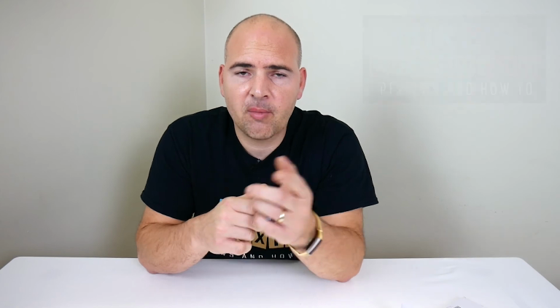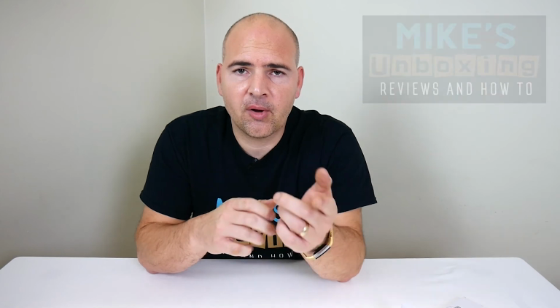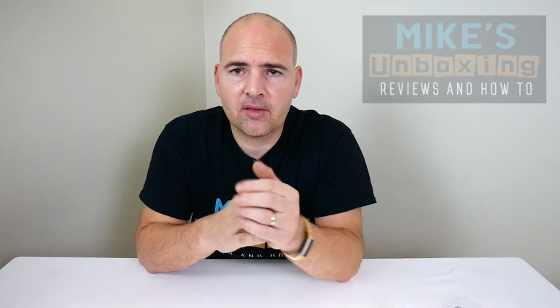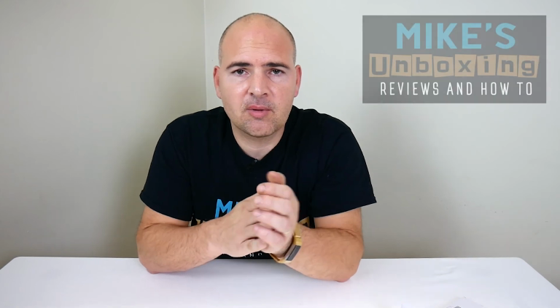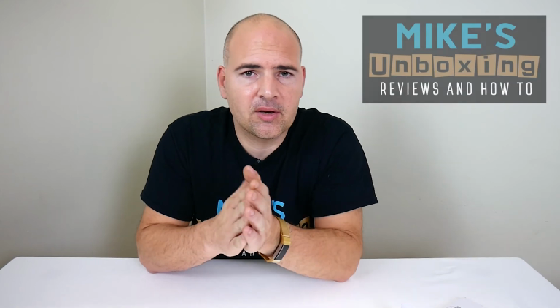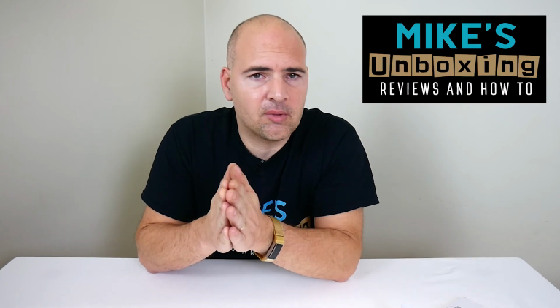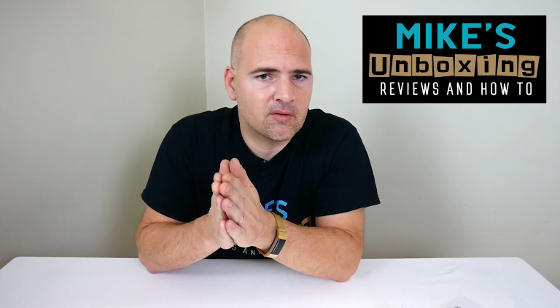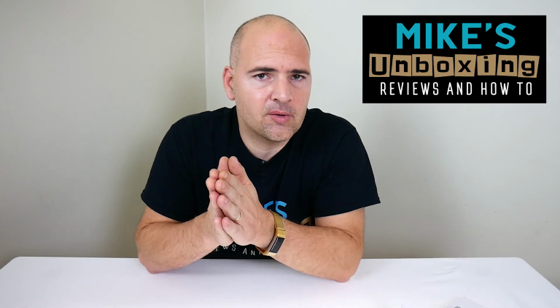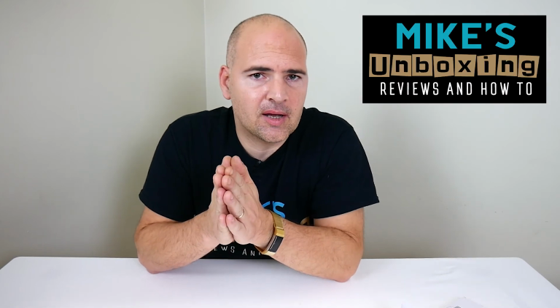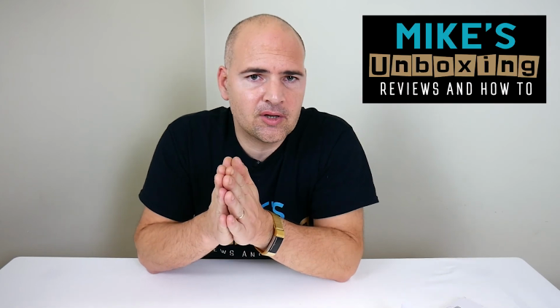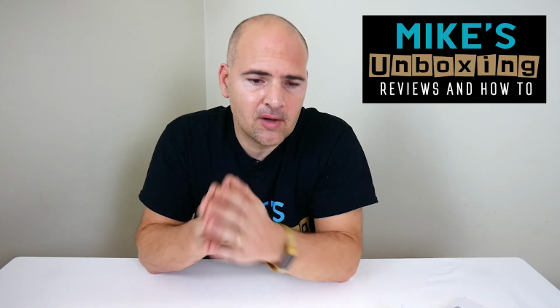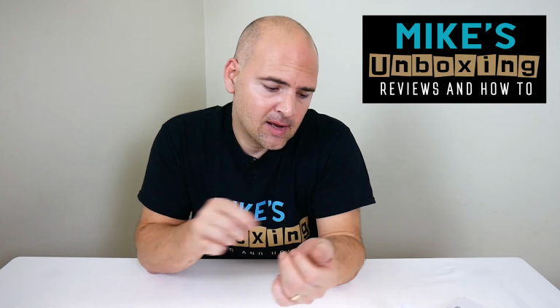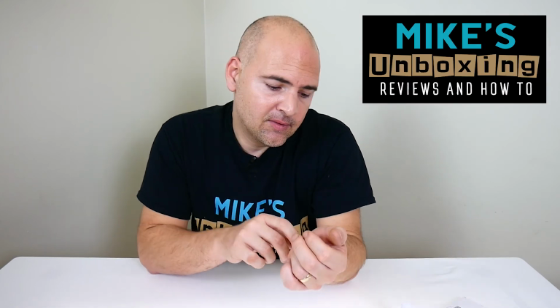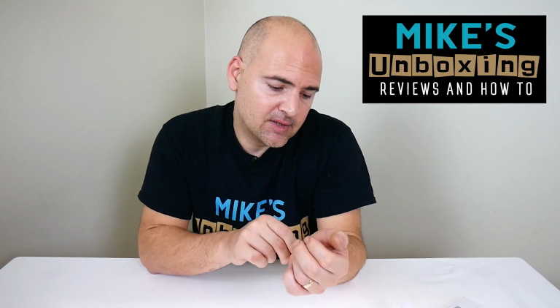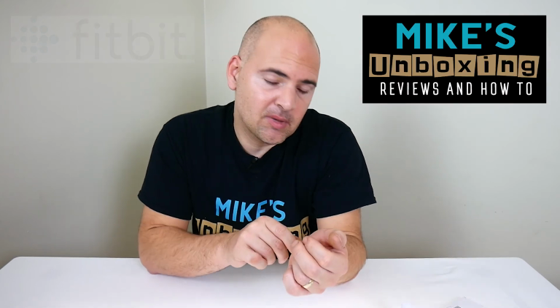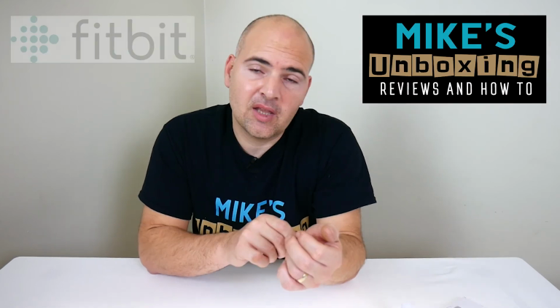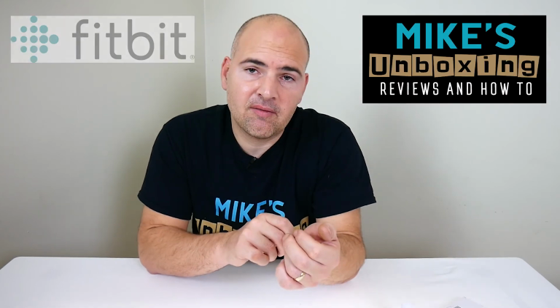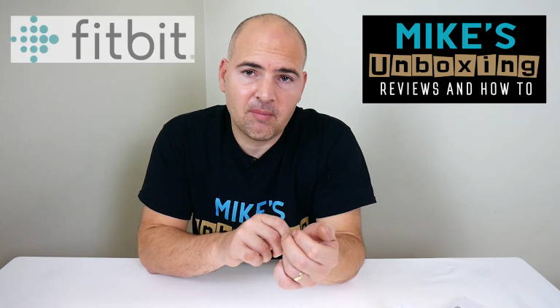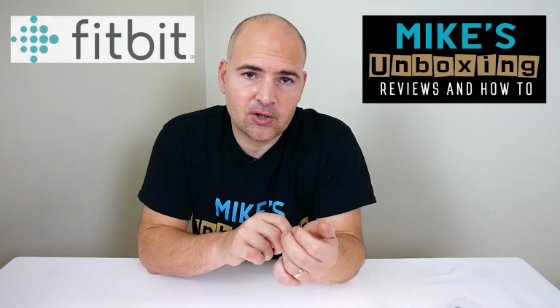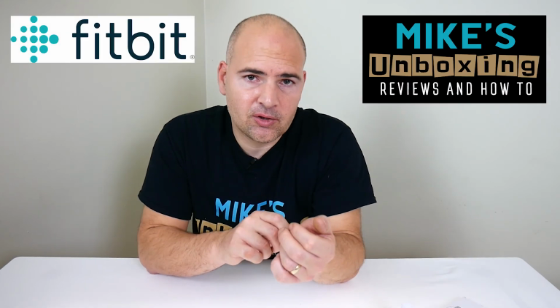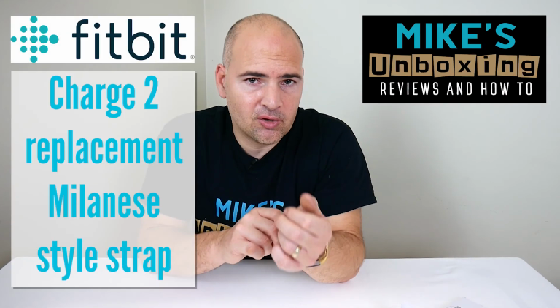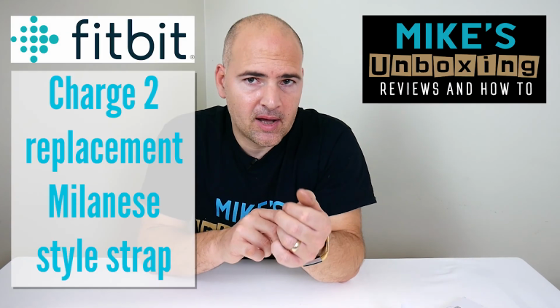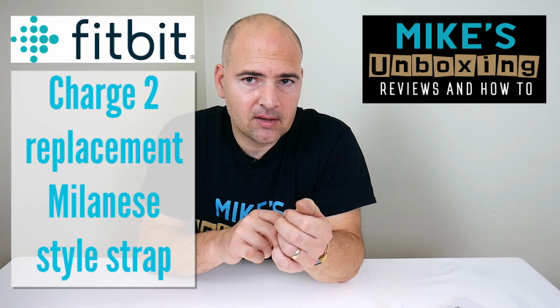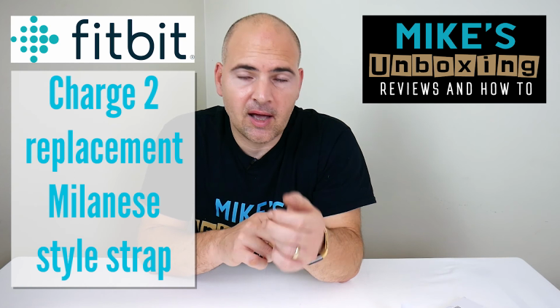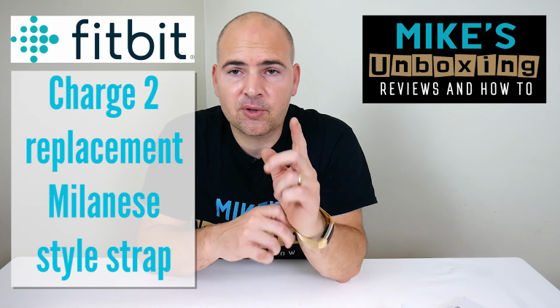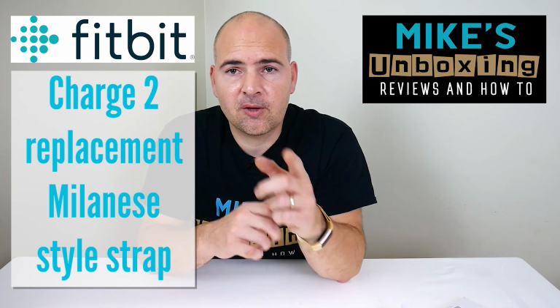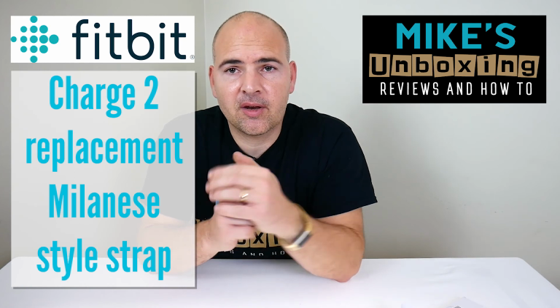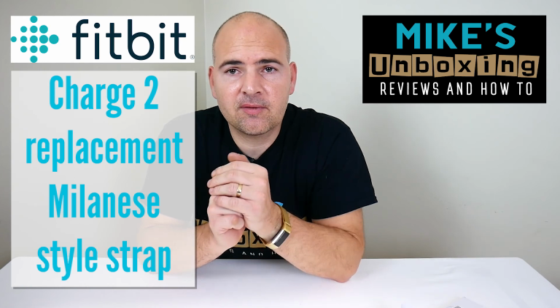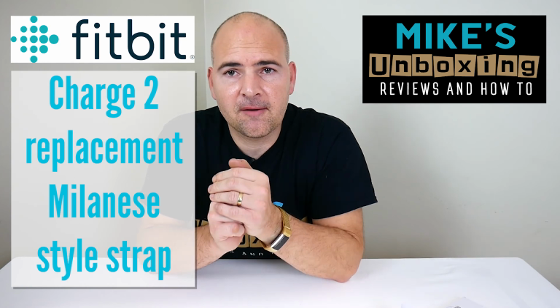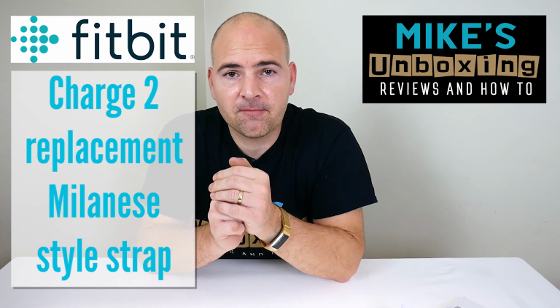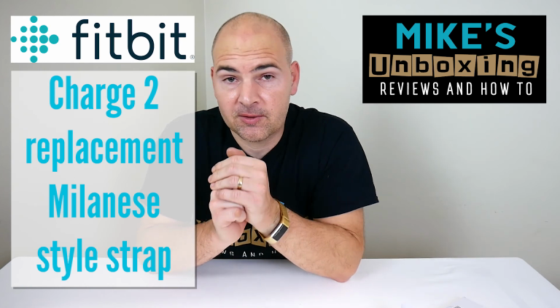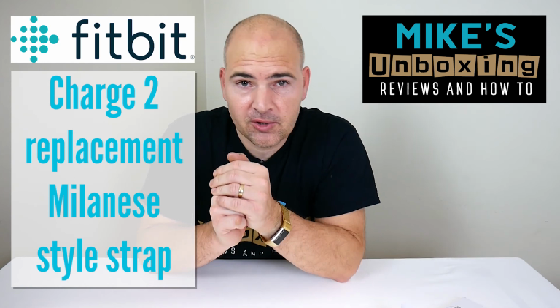I've been Mike. This has been Mike's Unboxing Reviews and How-To. This has been the Fitbit Charge 2 band replacement, and we'll see you in the next video. Thanks for watching.